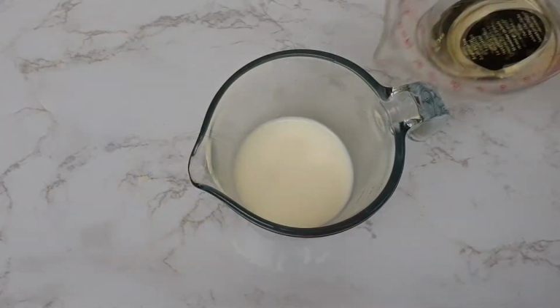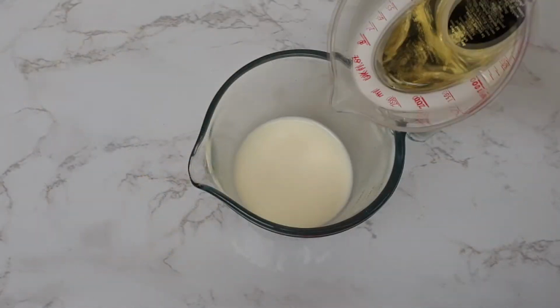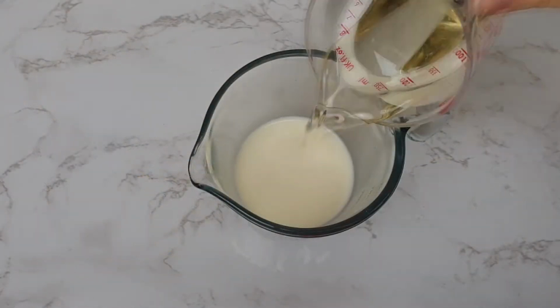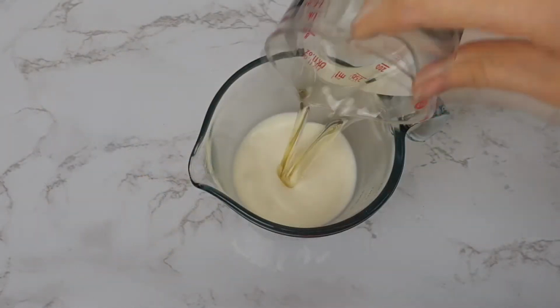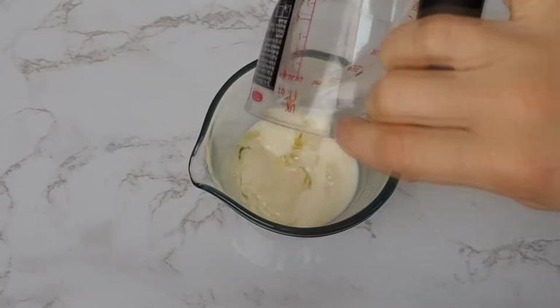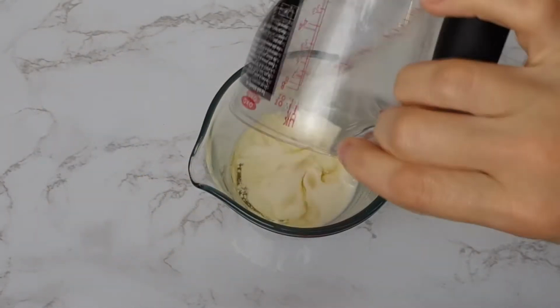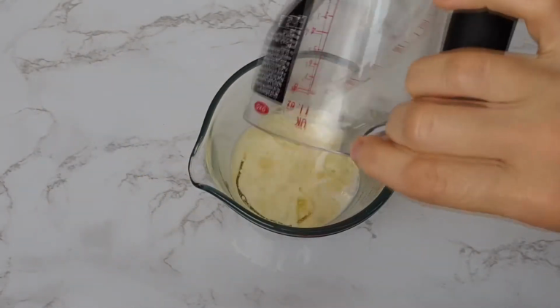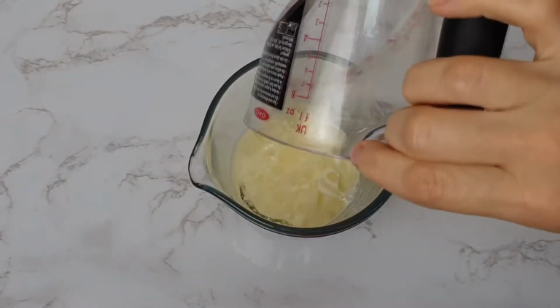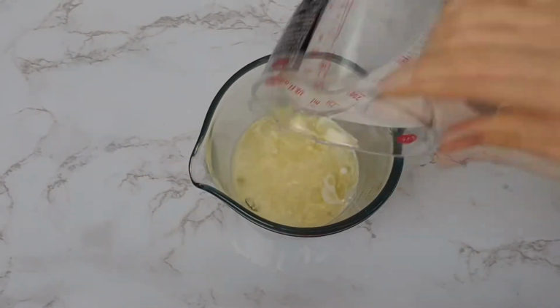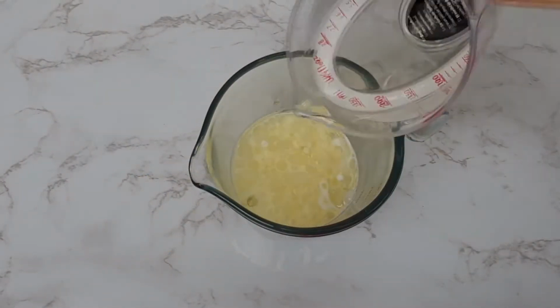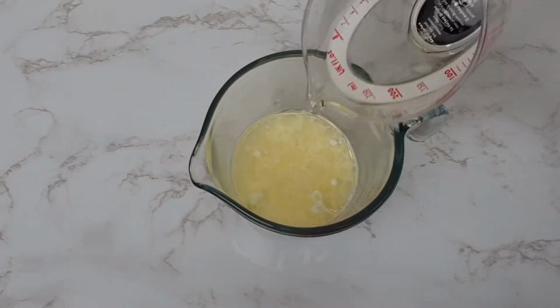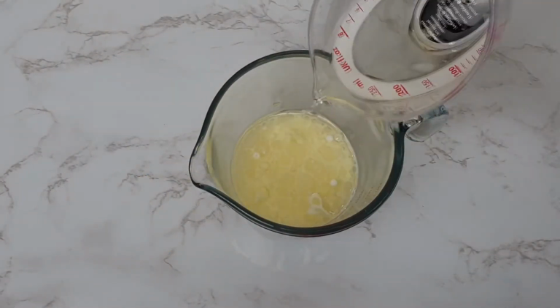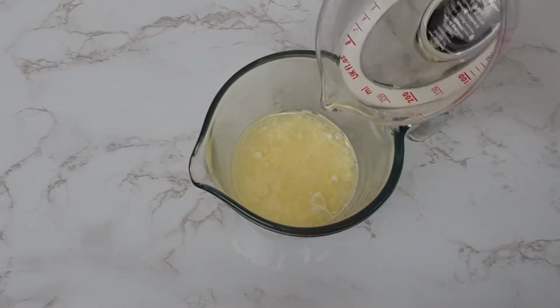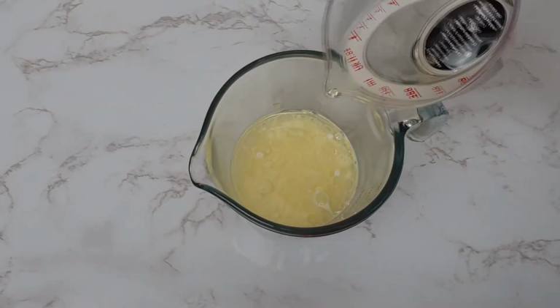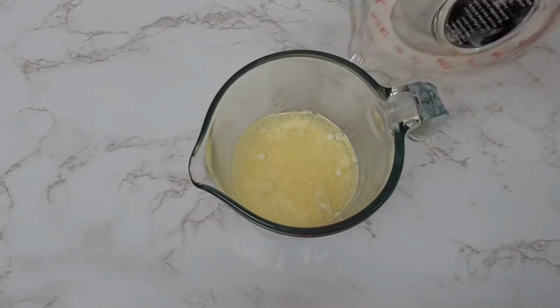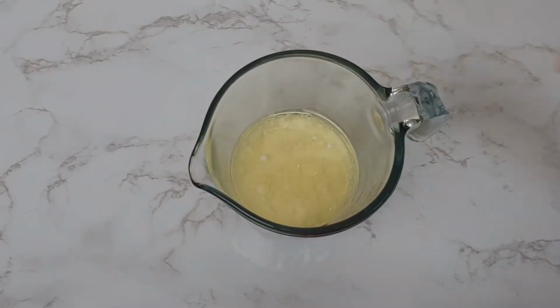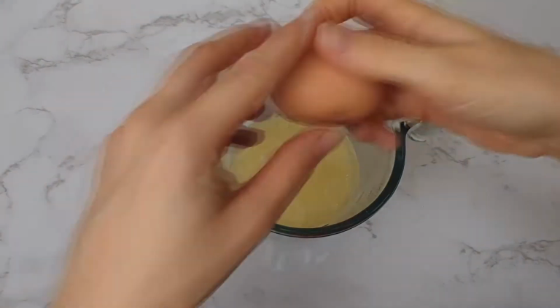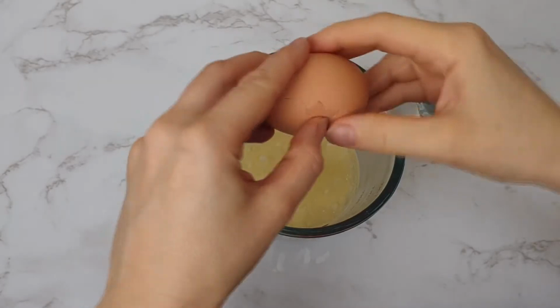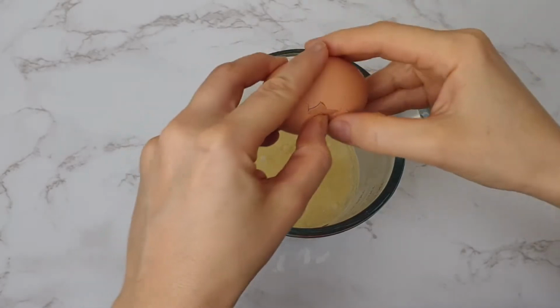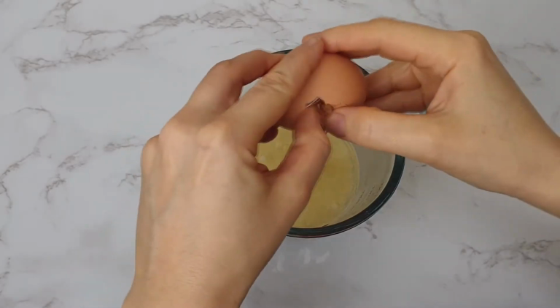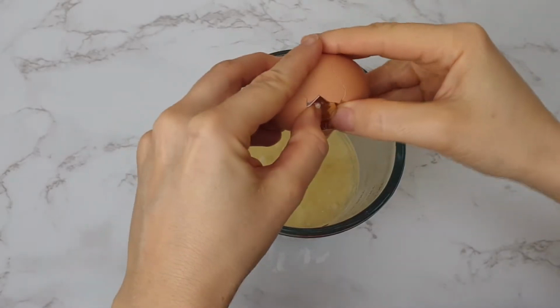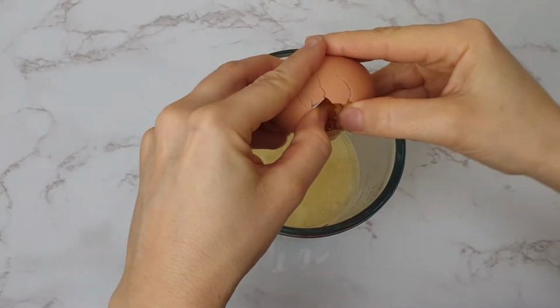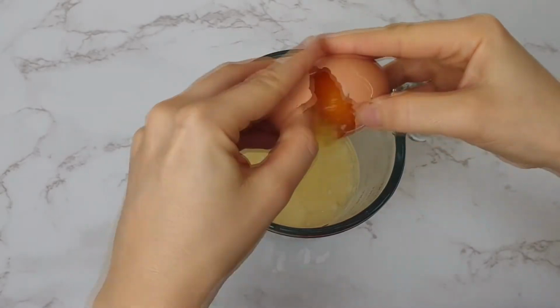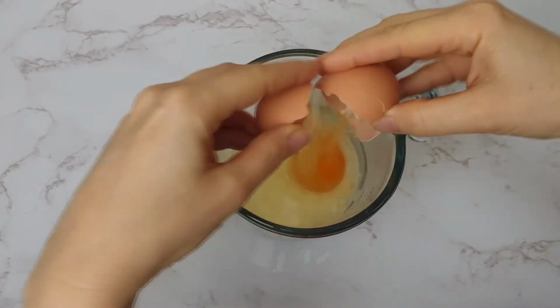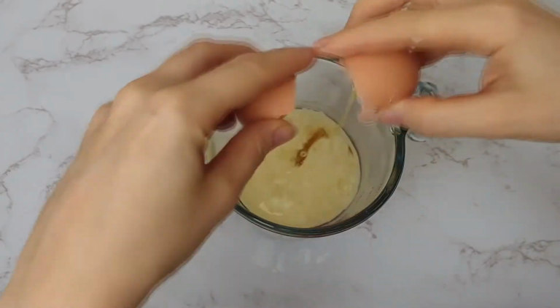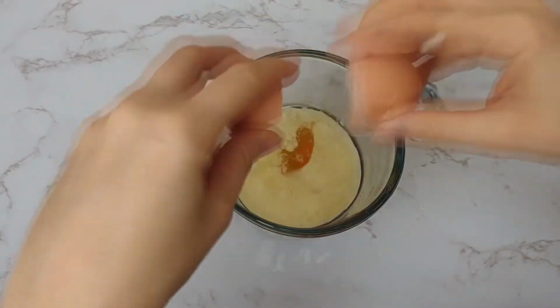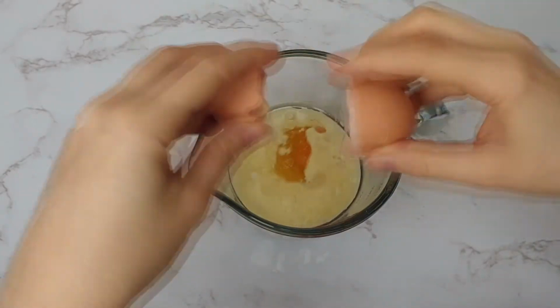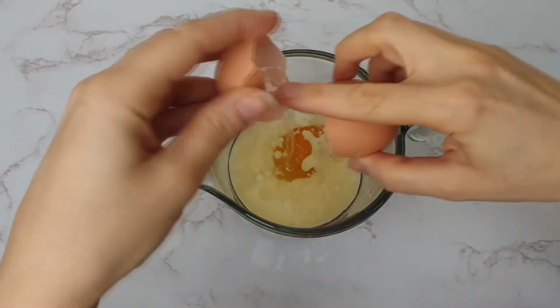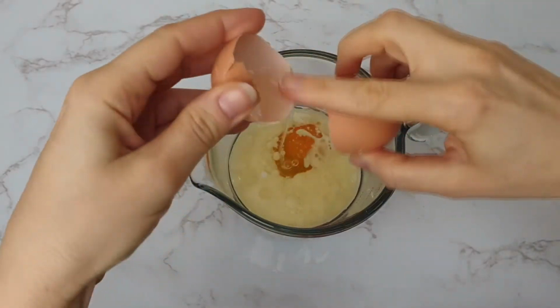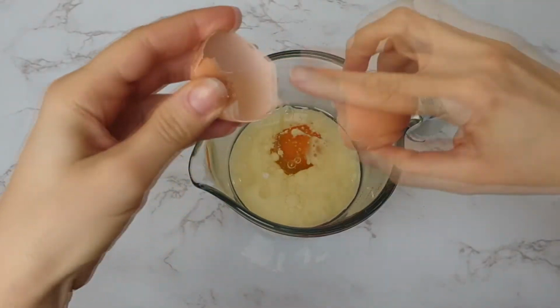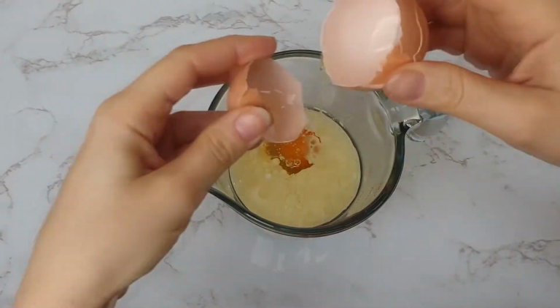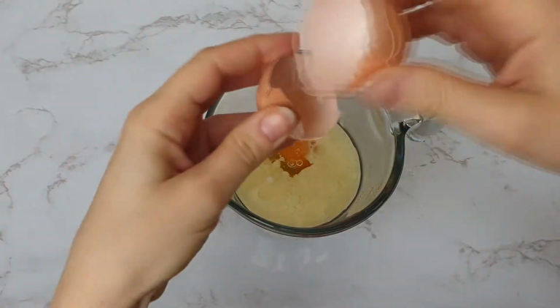Firstly, mix together your milk, your oil, and your egg until well combined.